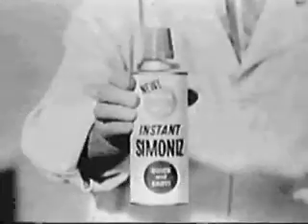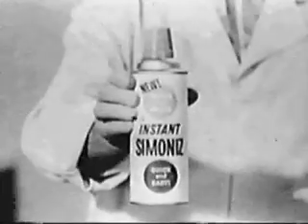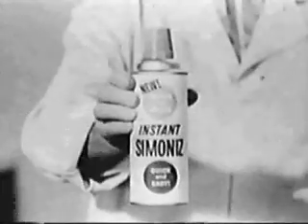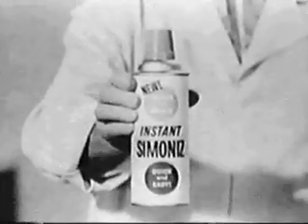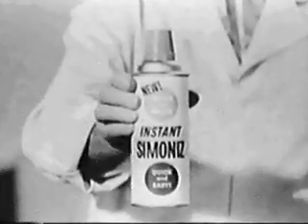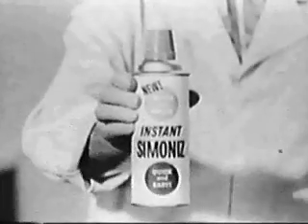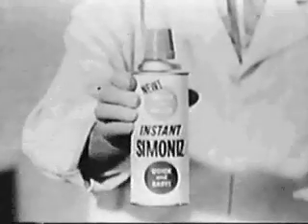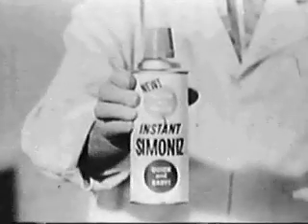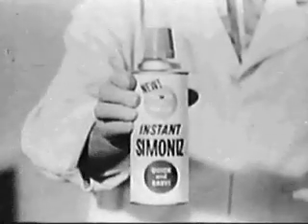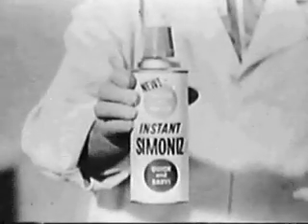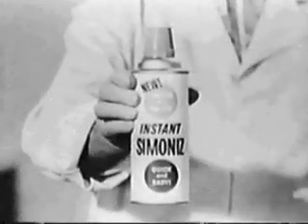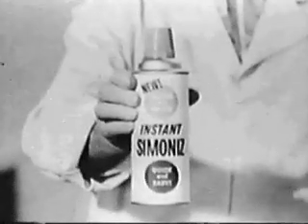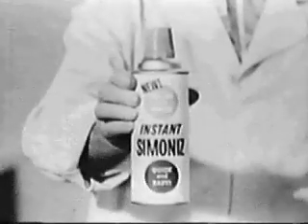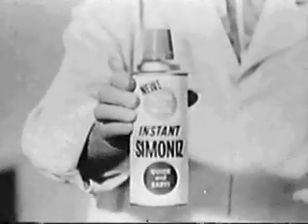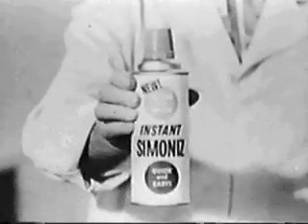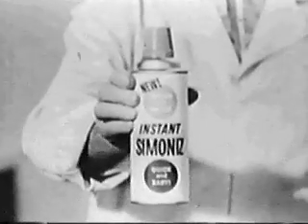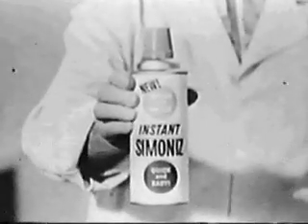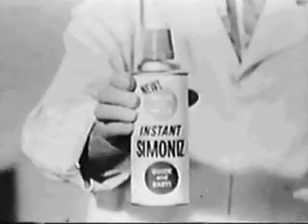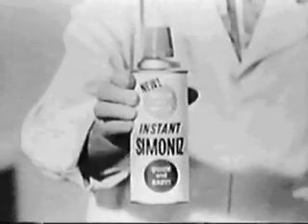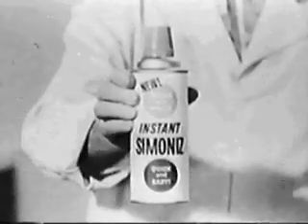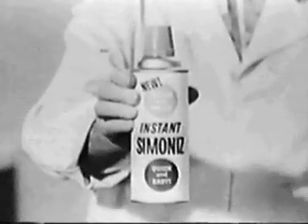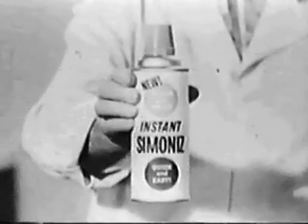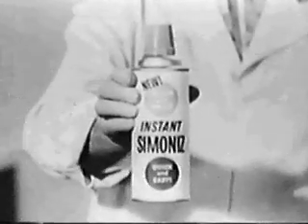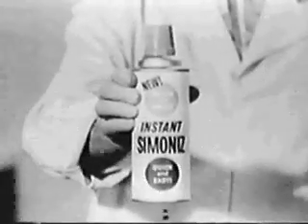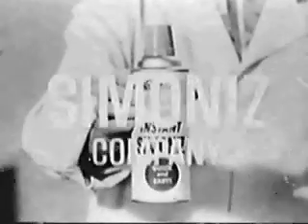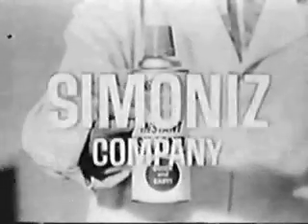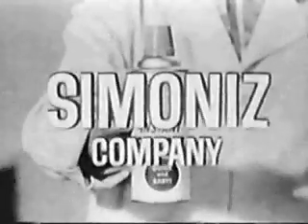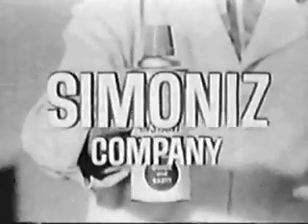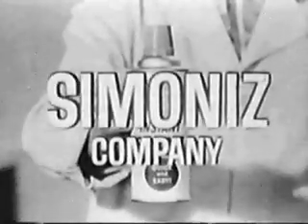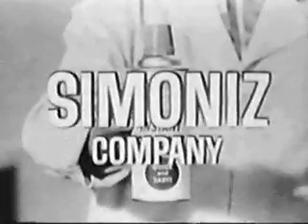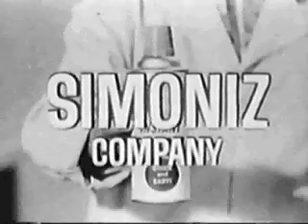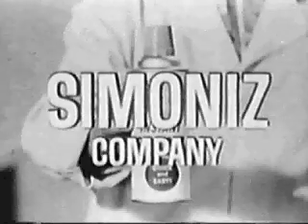Try Instant Simon Ice — another easy new way to brighten your day. From Simon Ice Company.